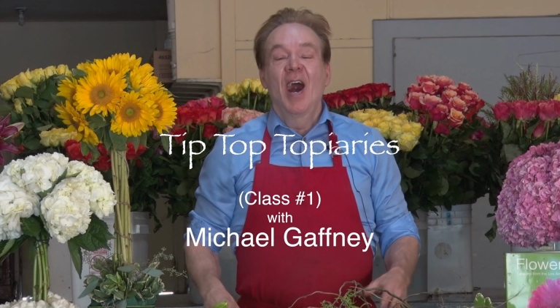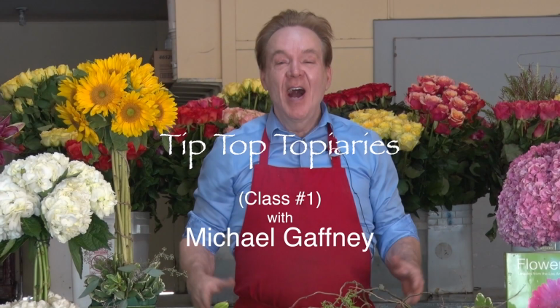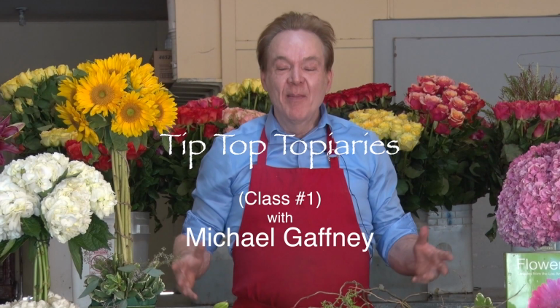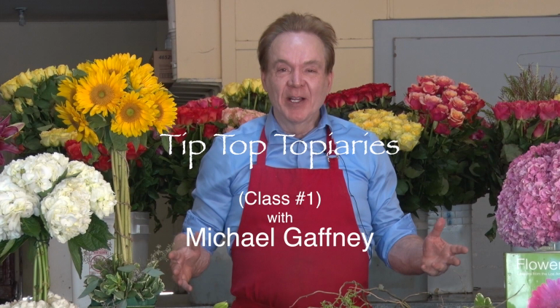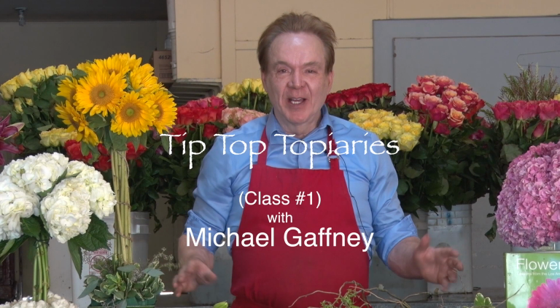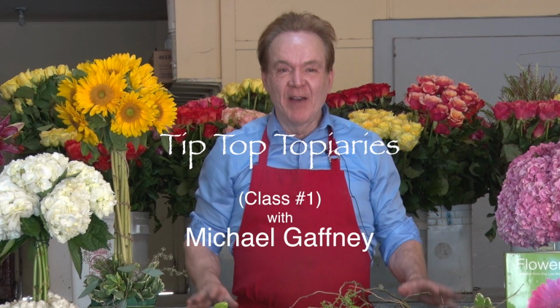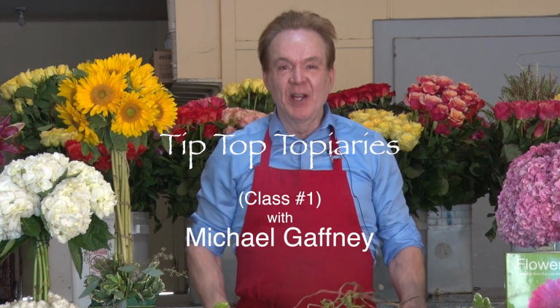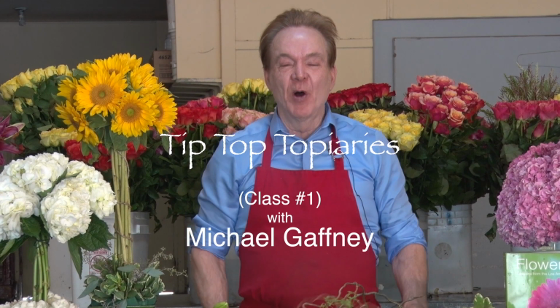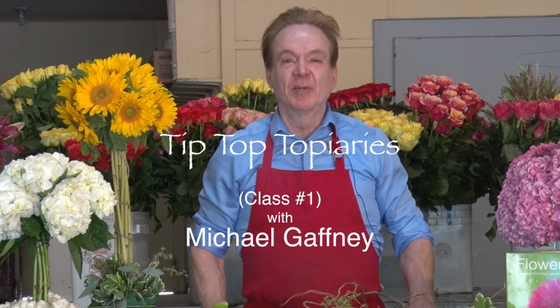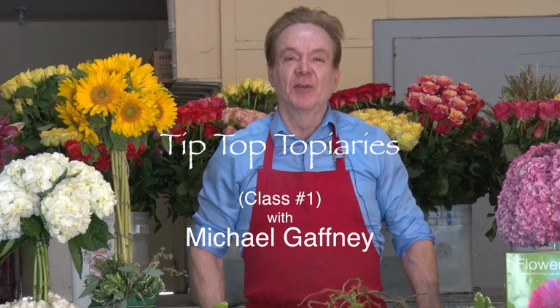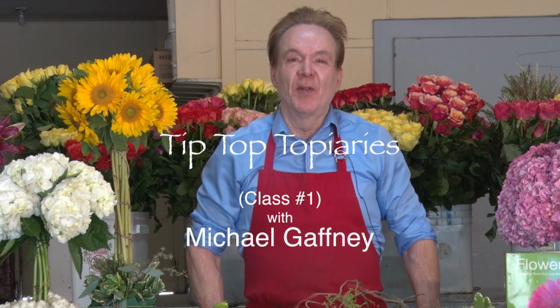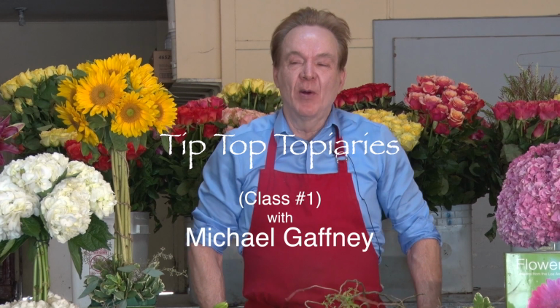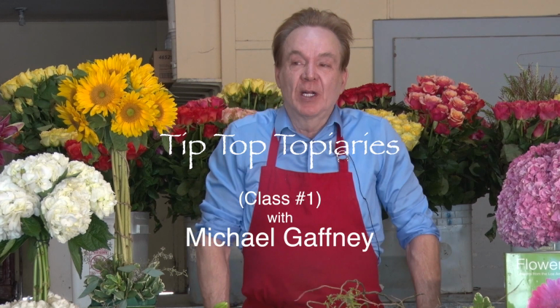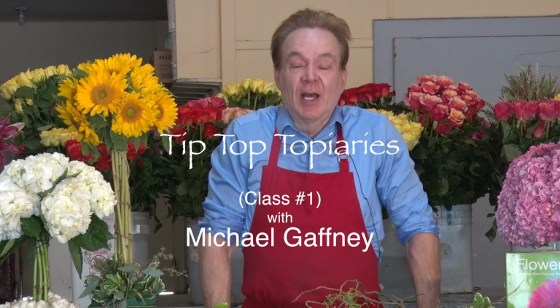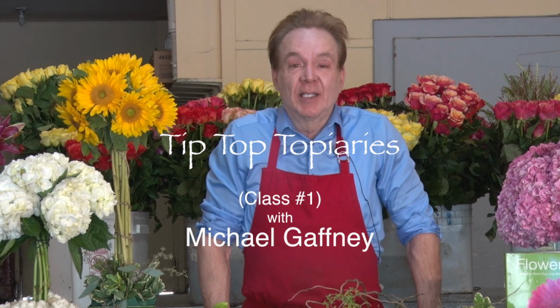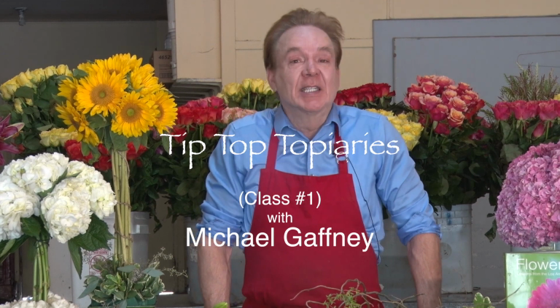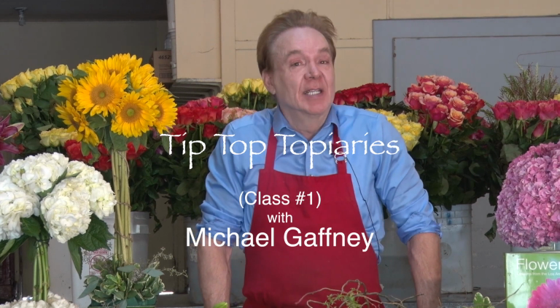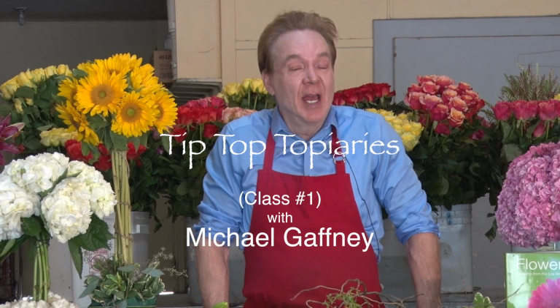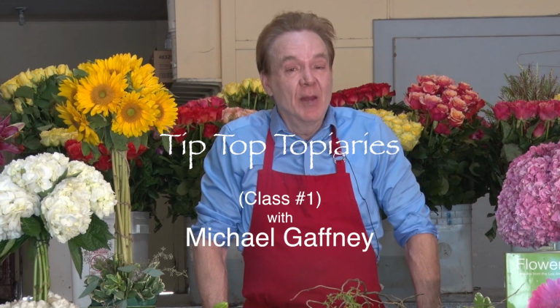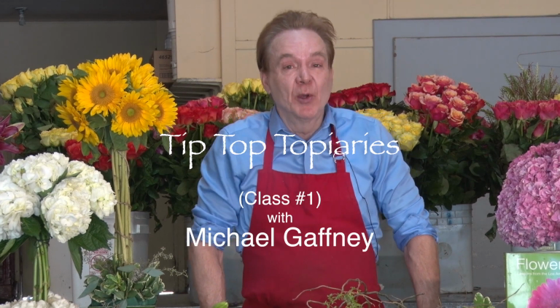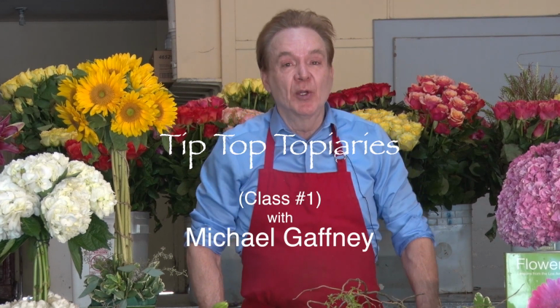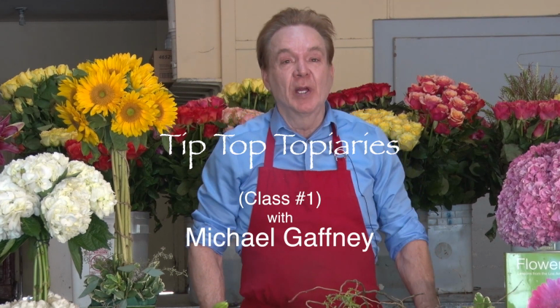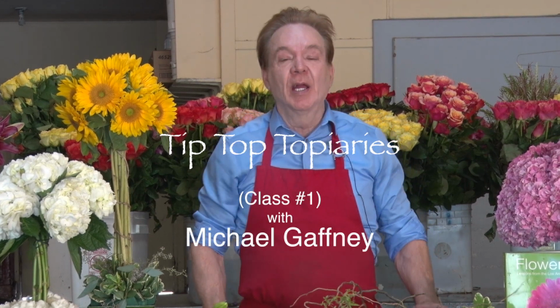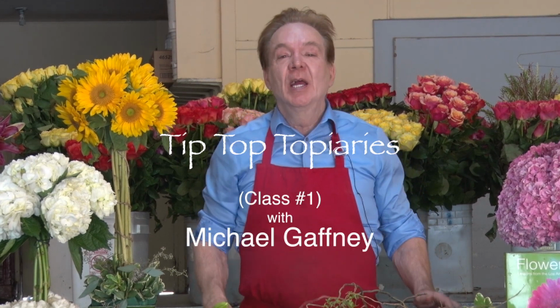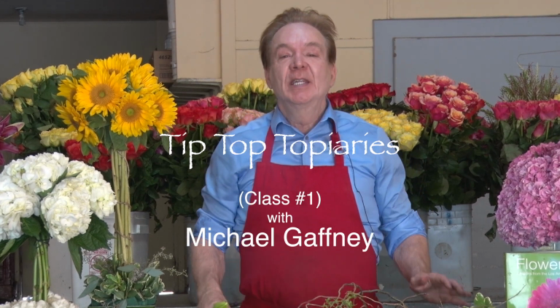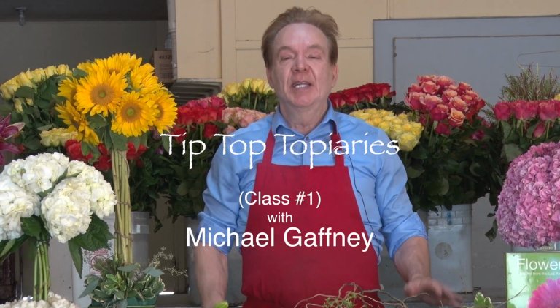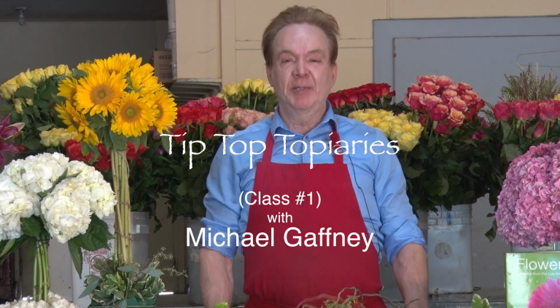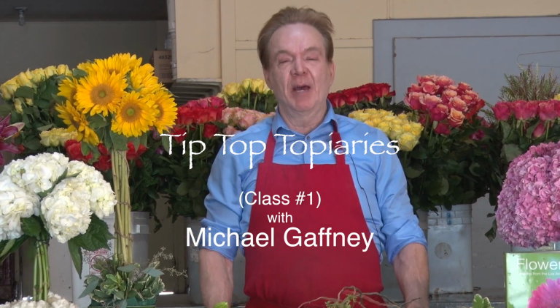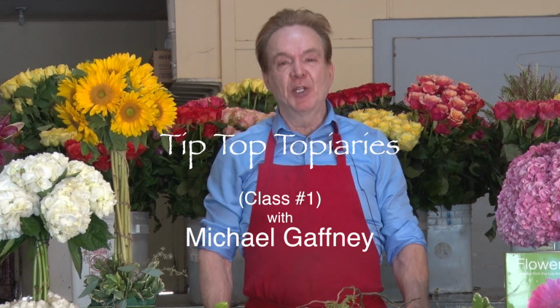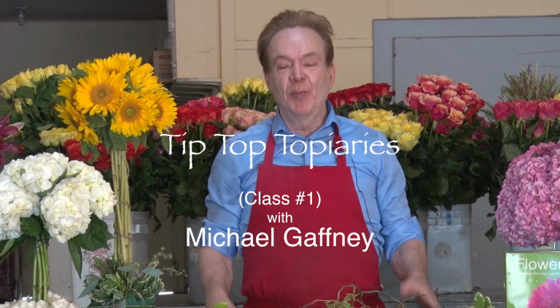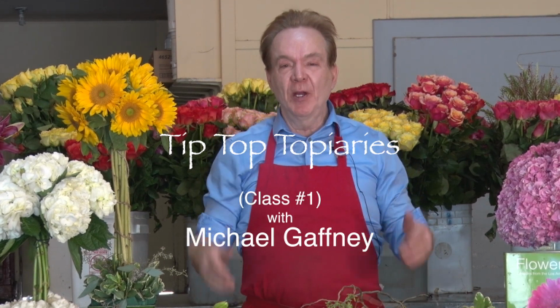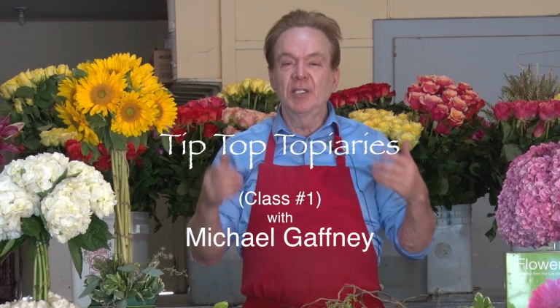Hi, I'm Michael Gaffney. Welcome to Flower Class. Today, we're doing tip-top topiaries.